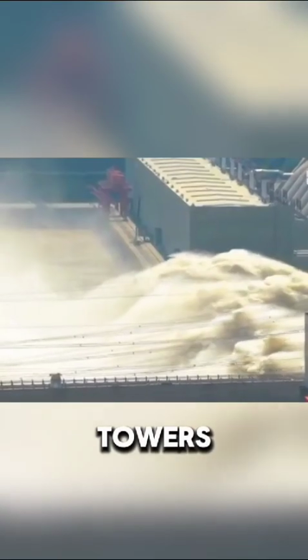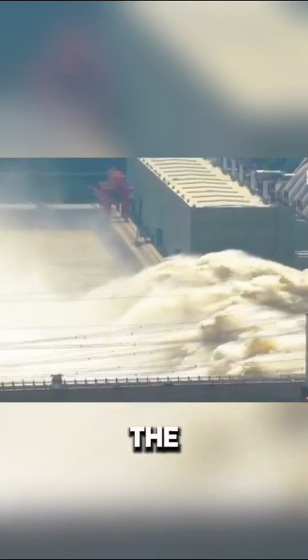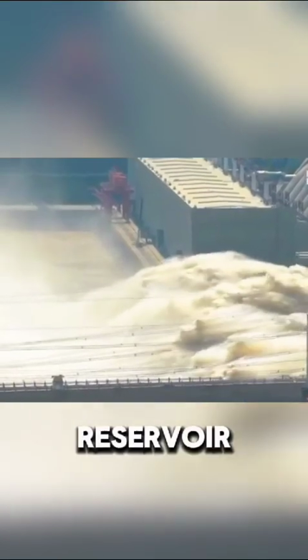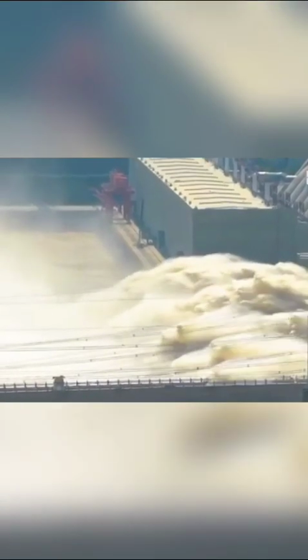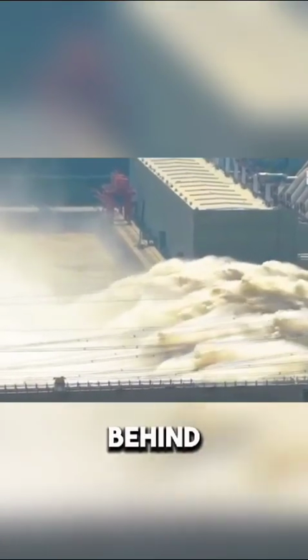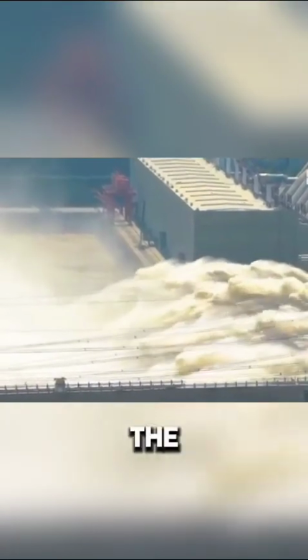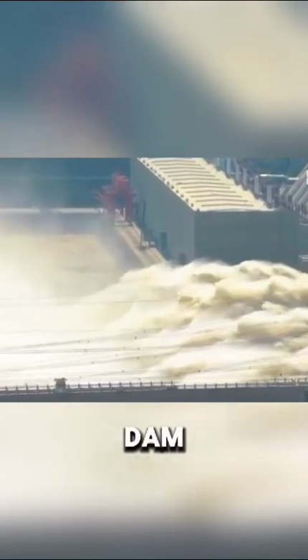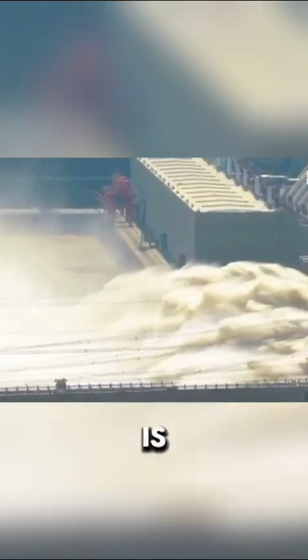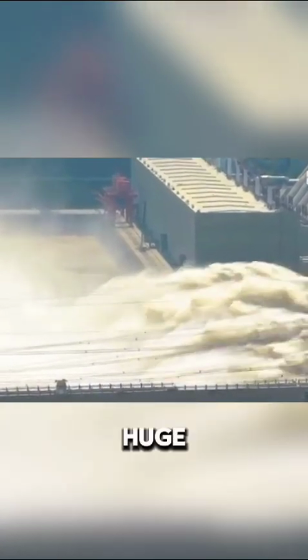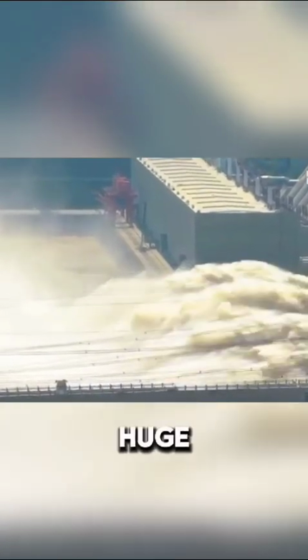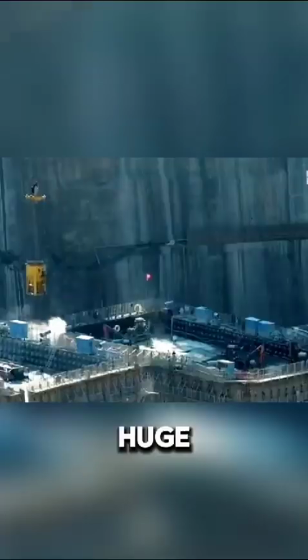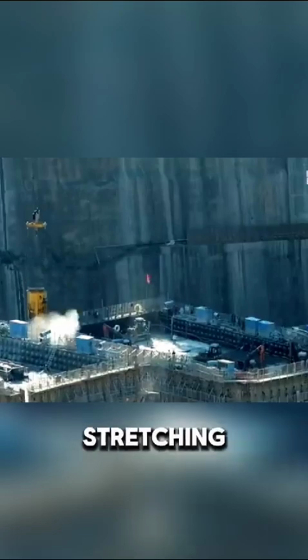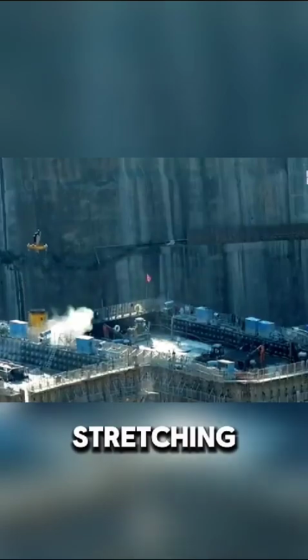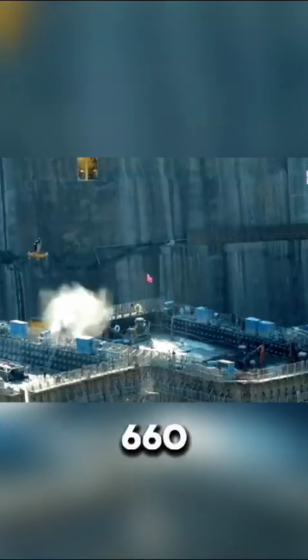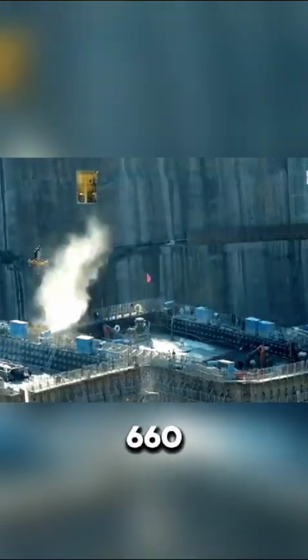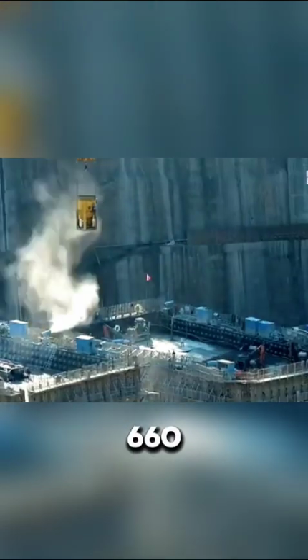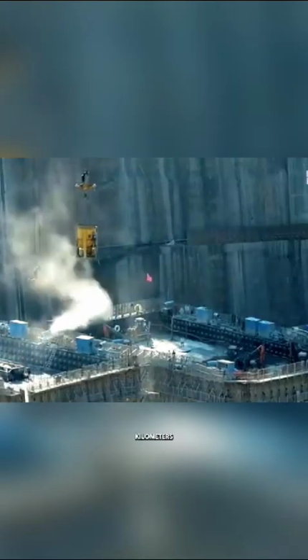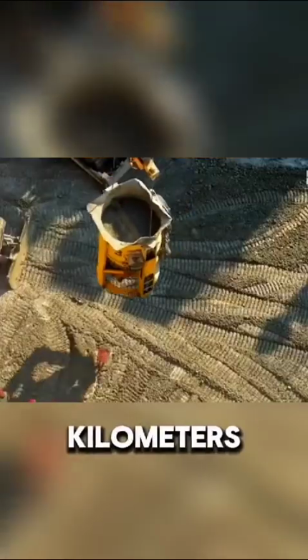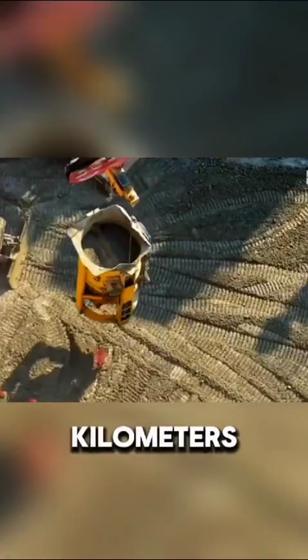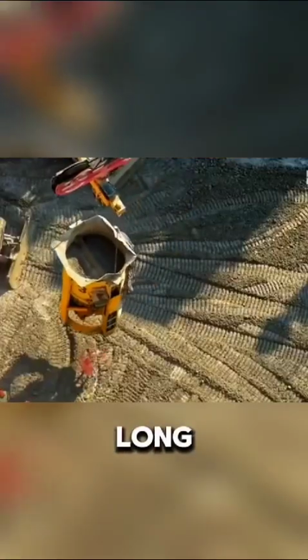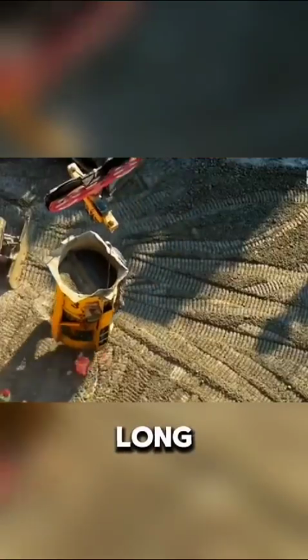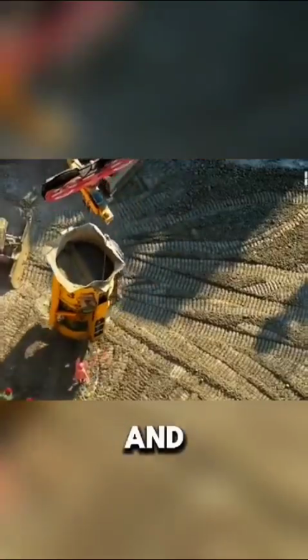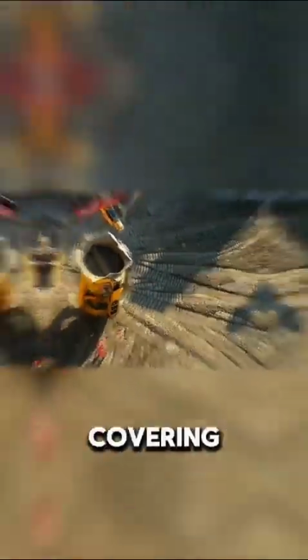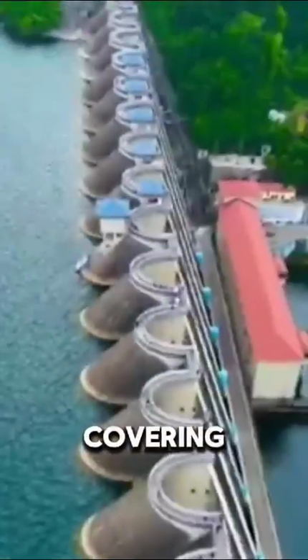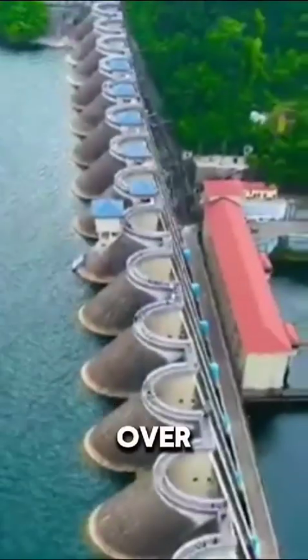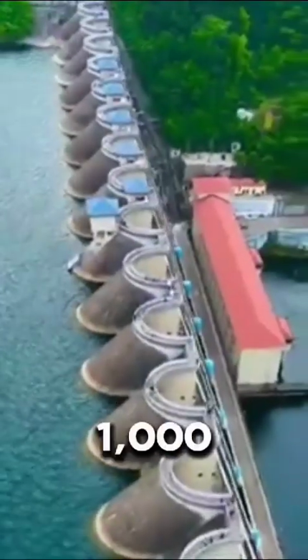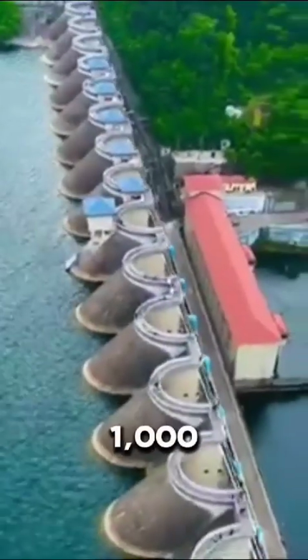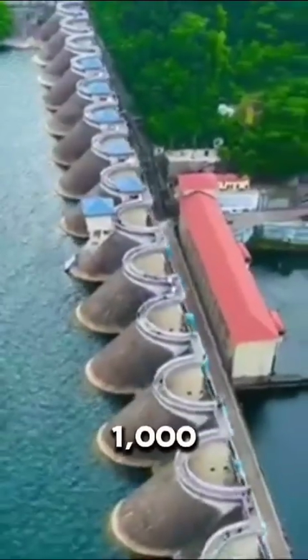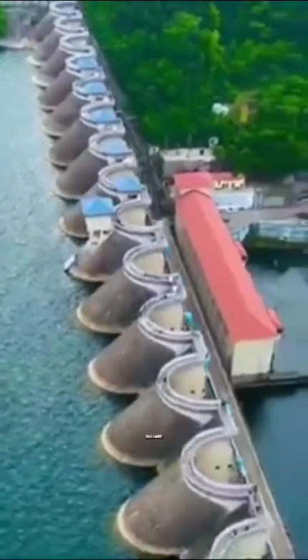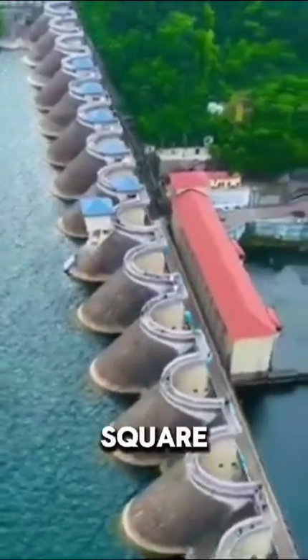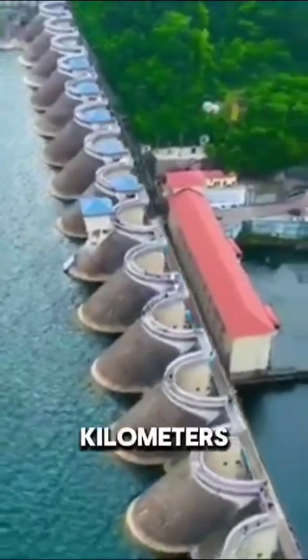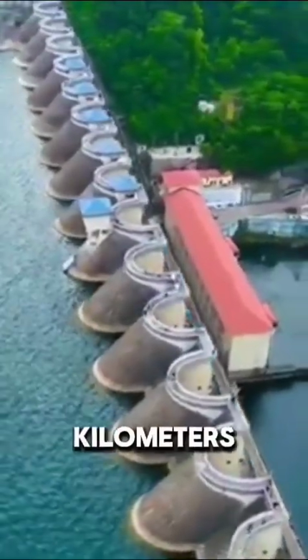The reservoir behind the dam is huge, stretching 660 kilometers long and covering over 1,000 square kilometers.